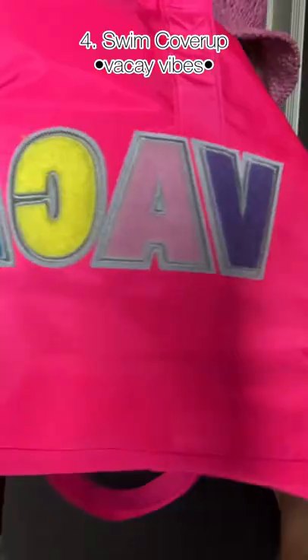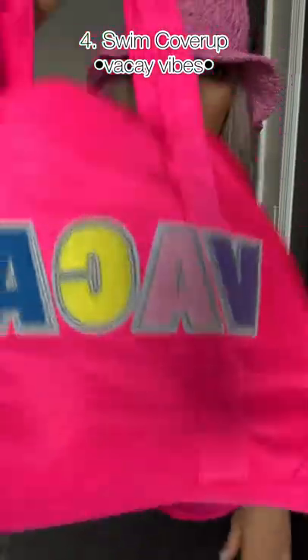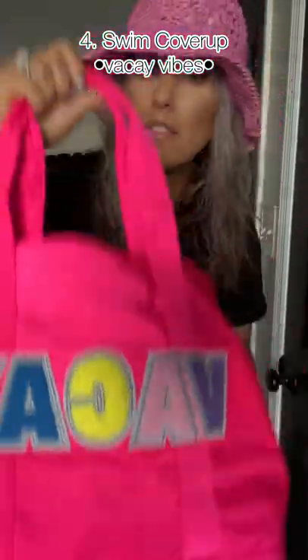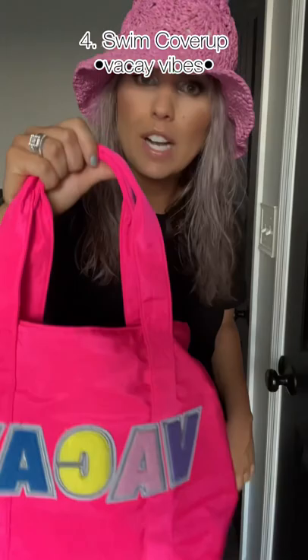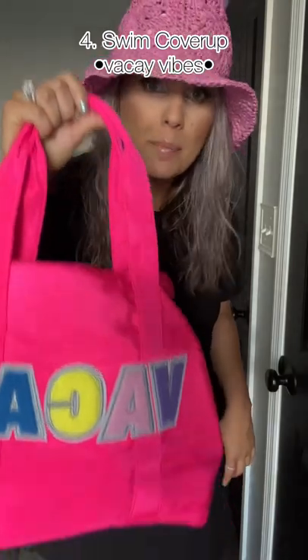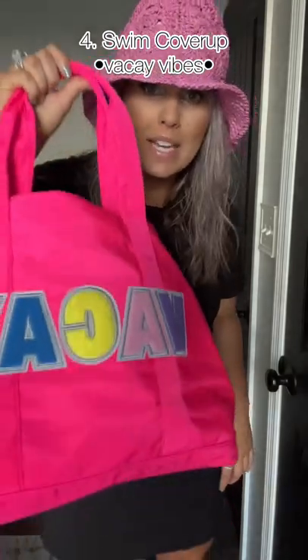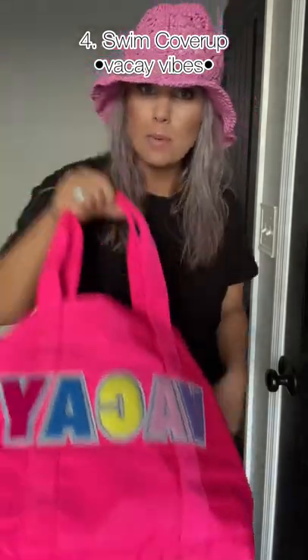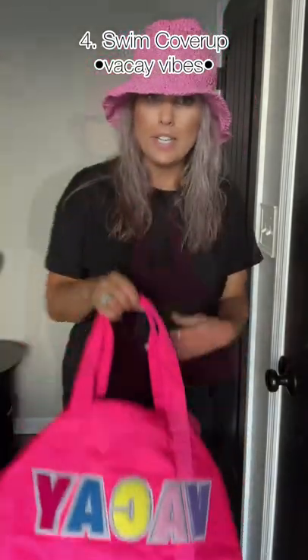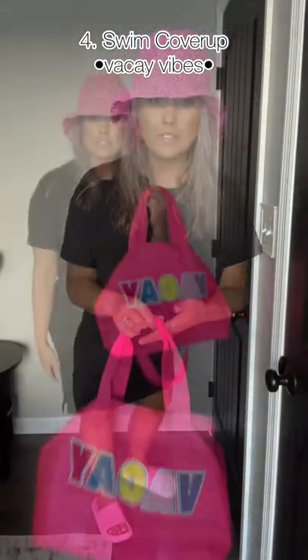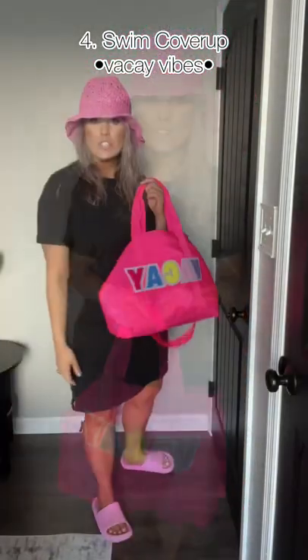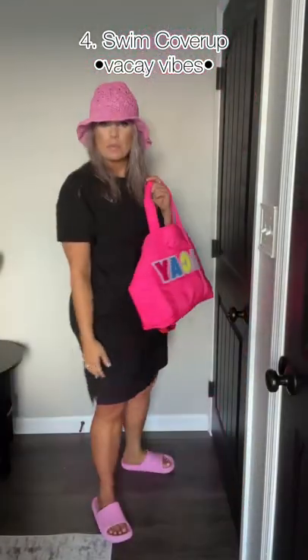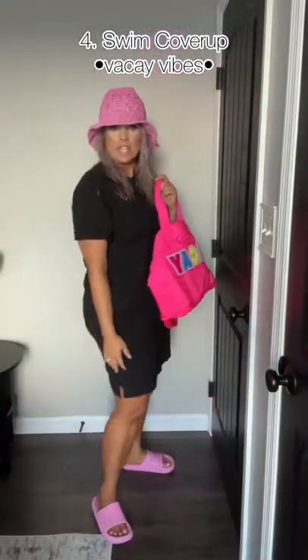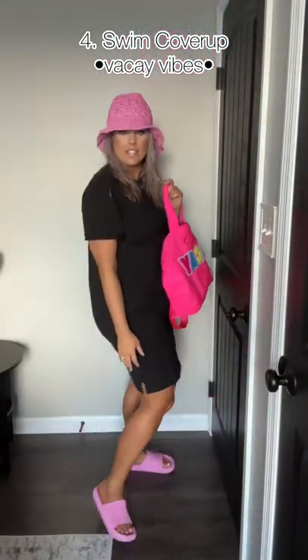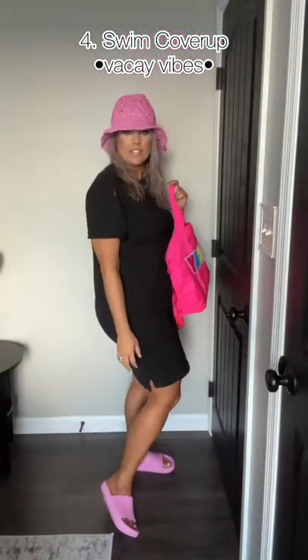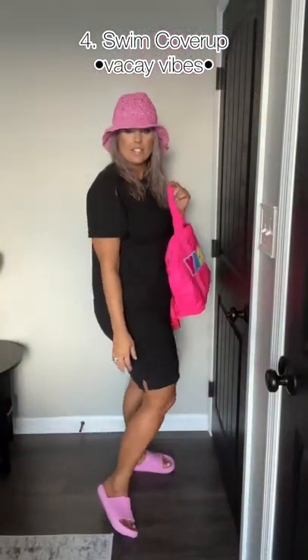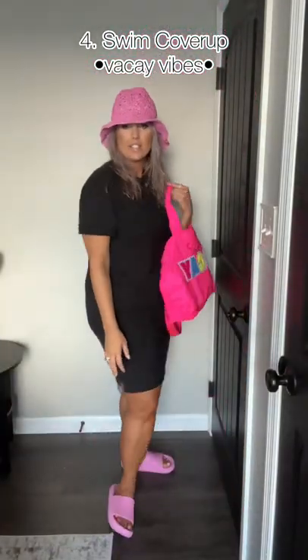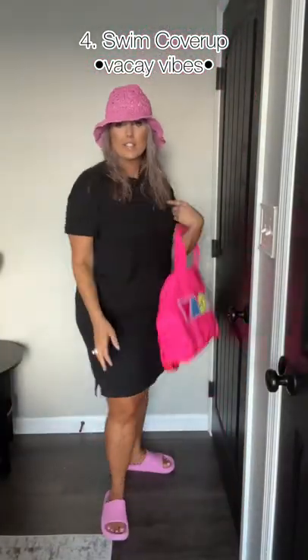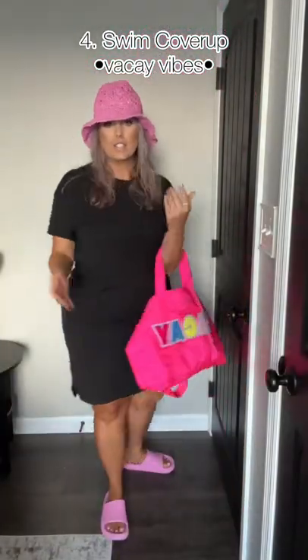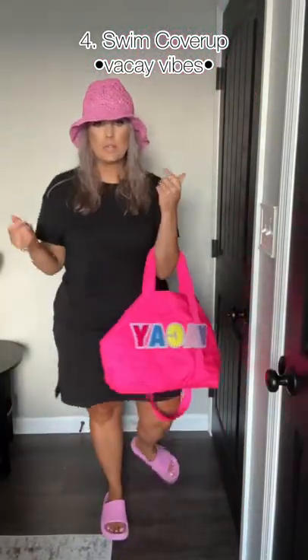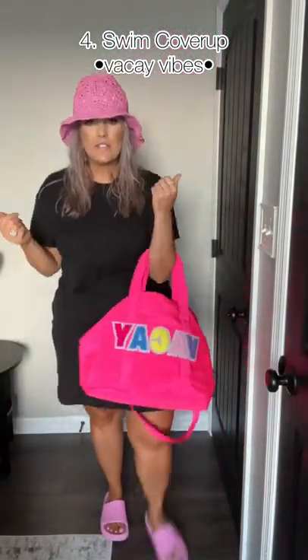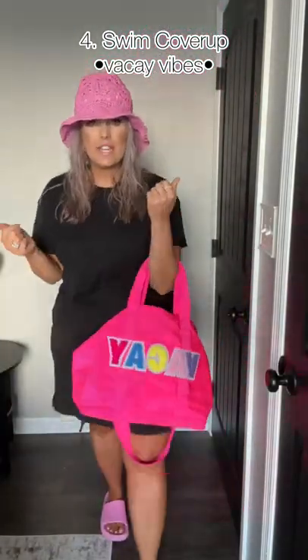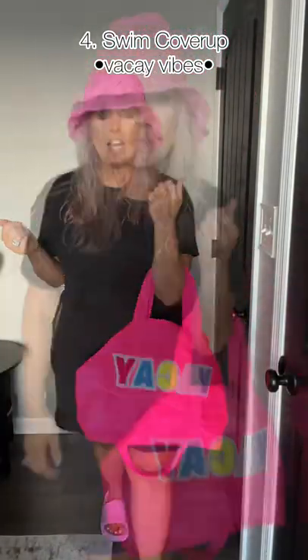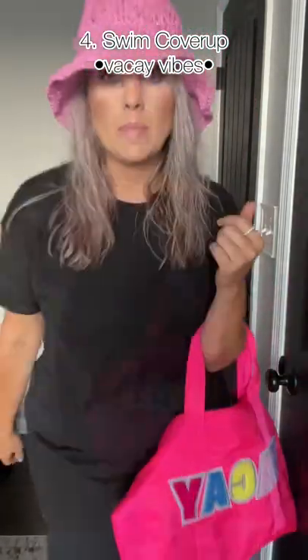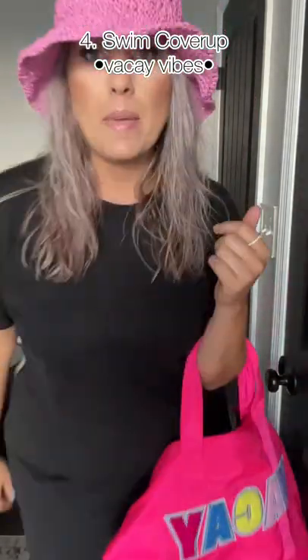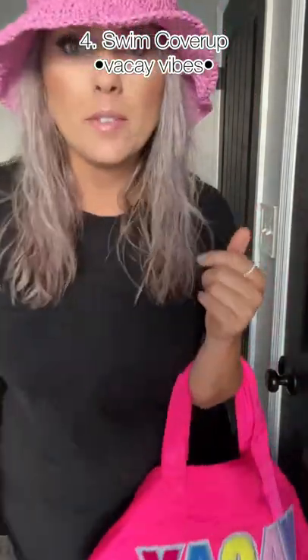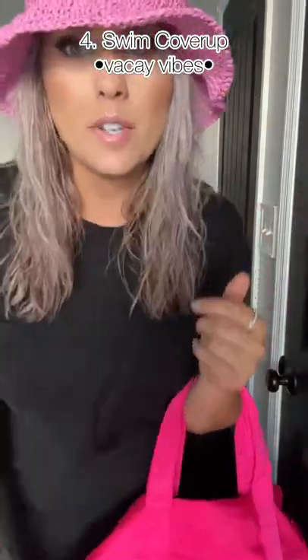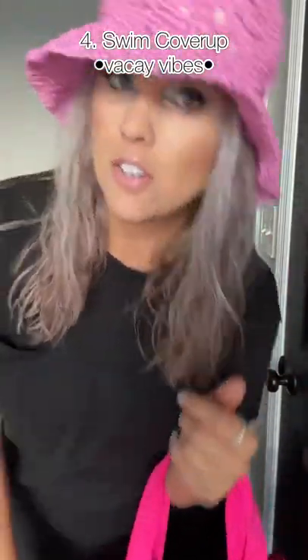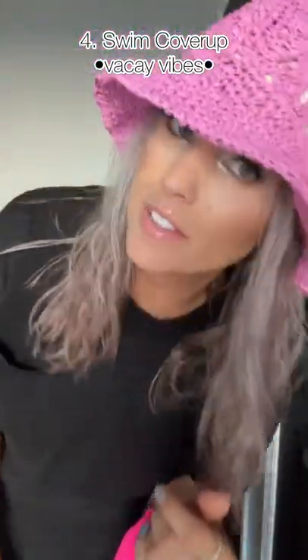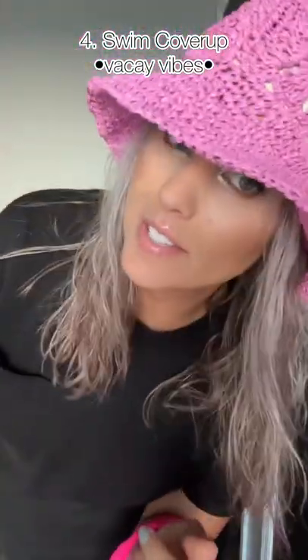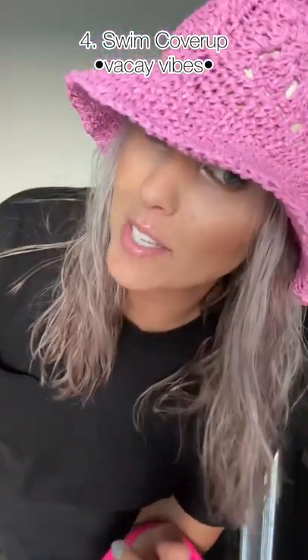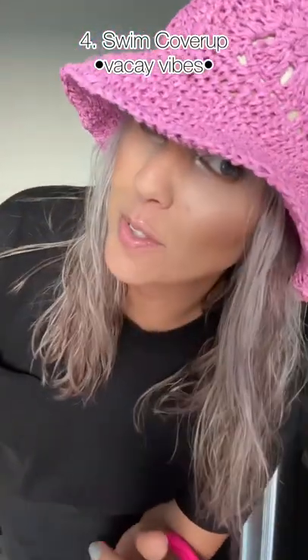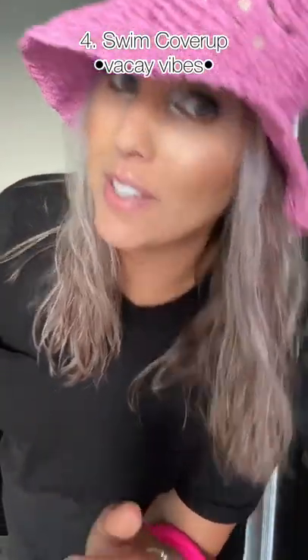Whim cover-up, anyone? Let's just pretend that I have my bathing suit underneath this. Thank you so much.